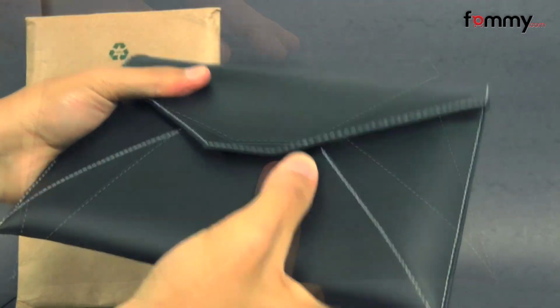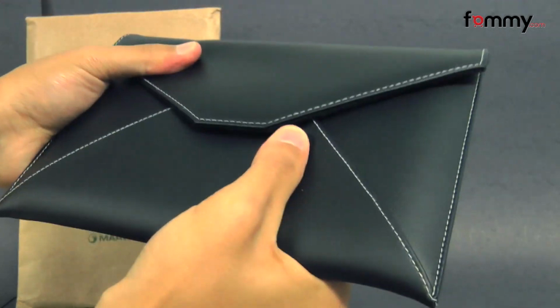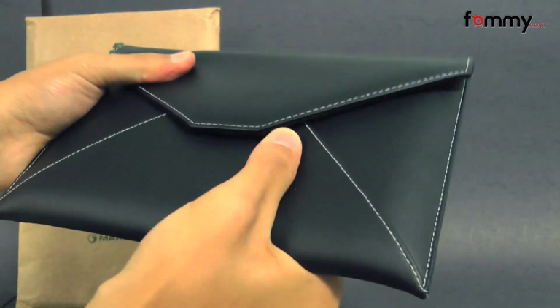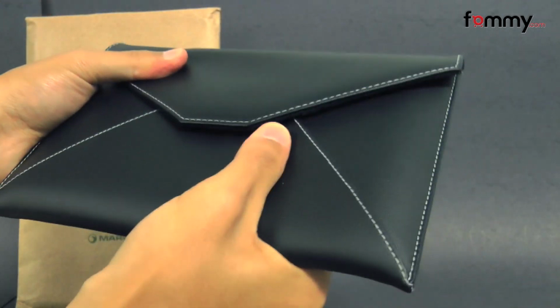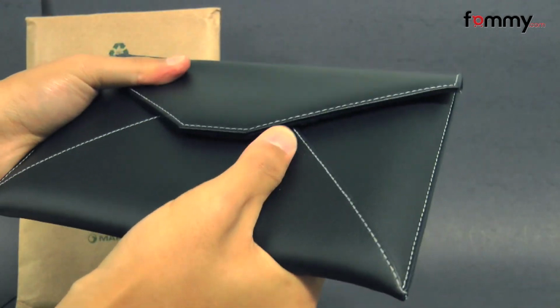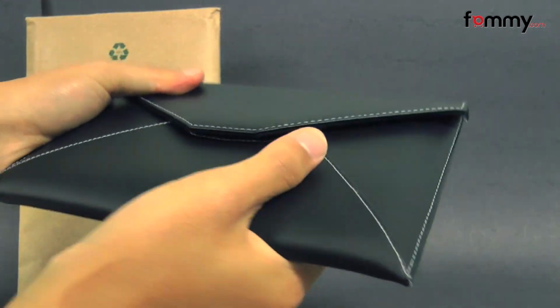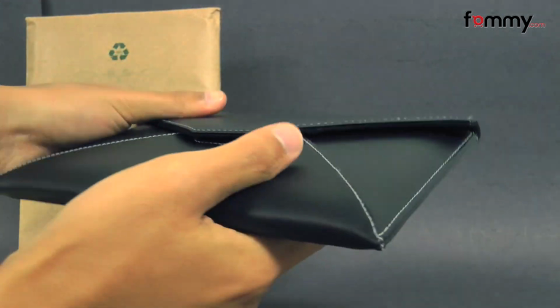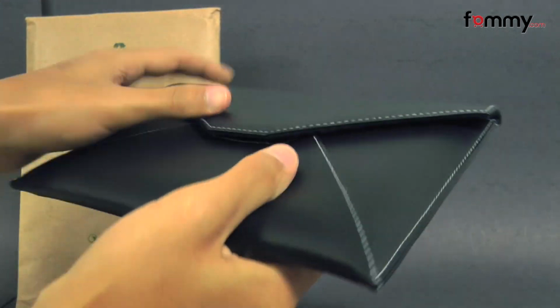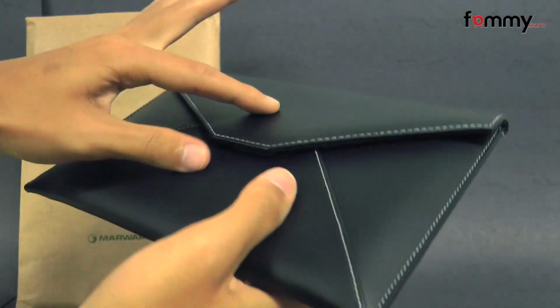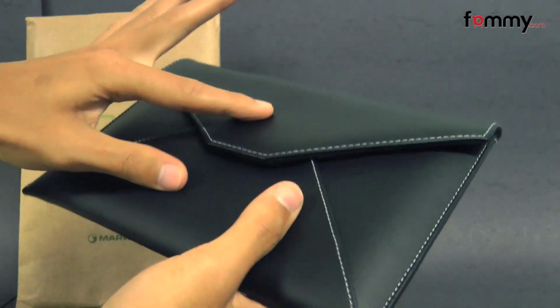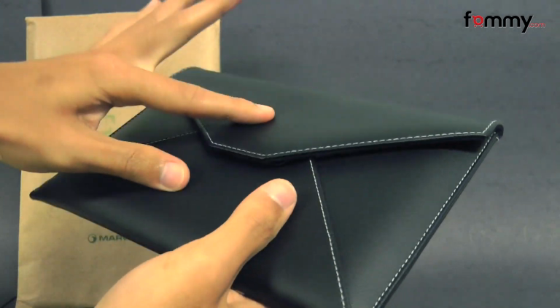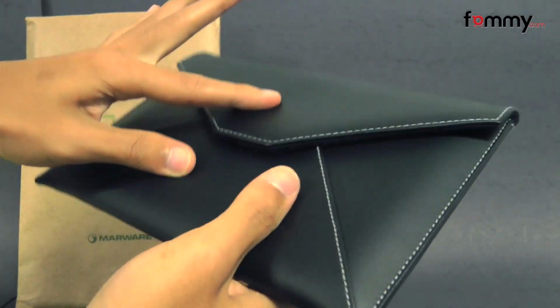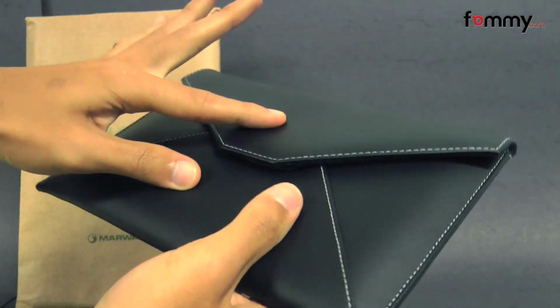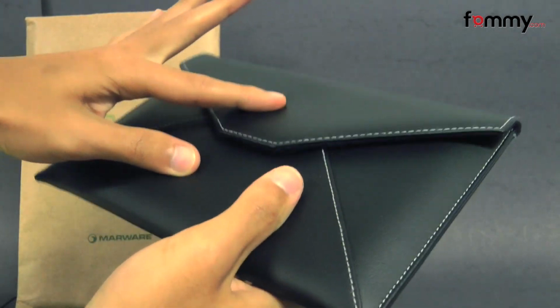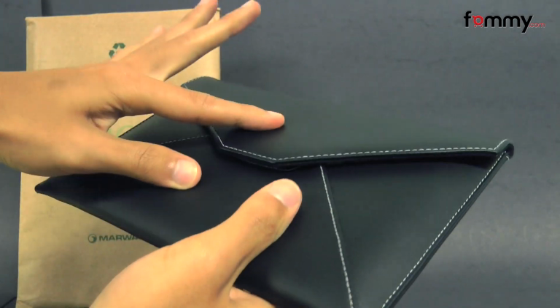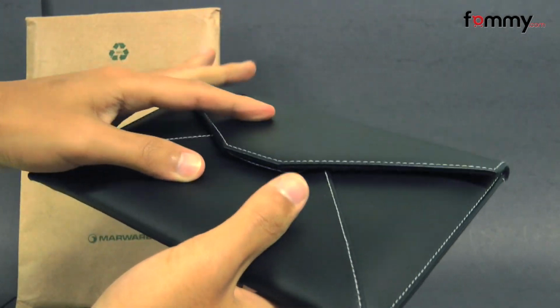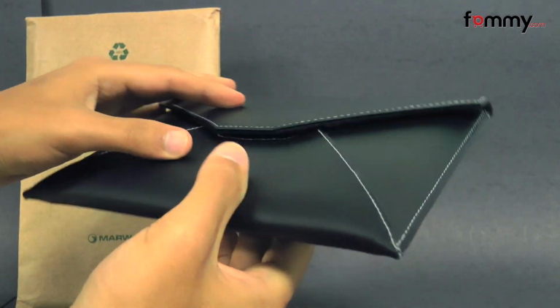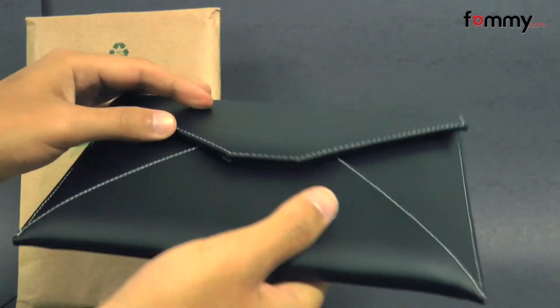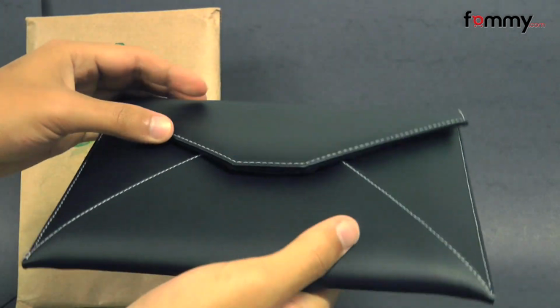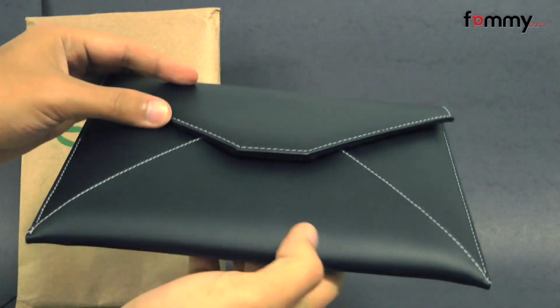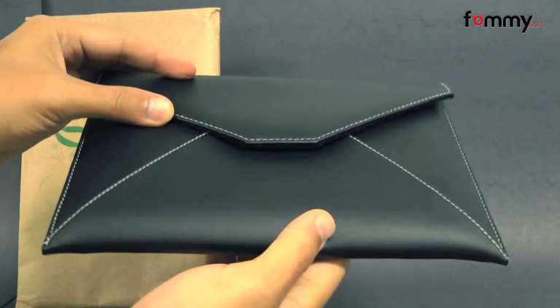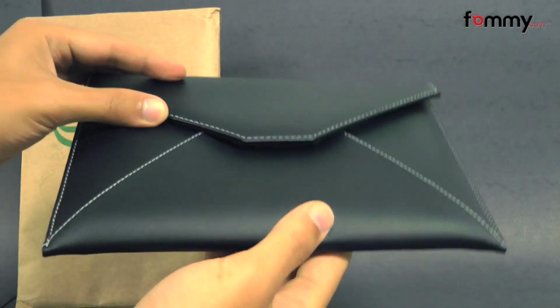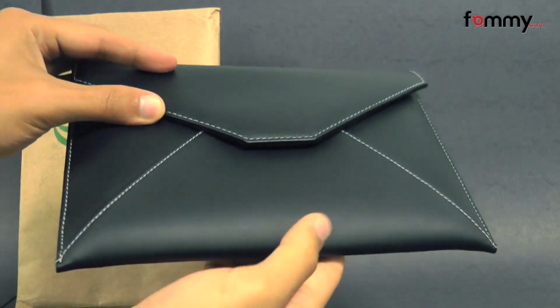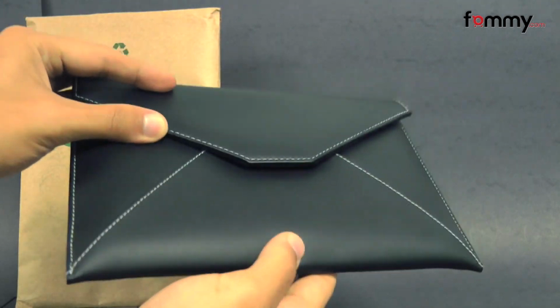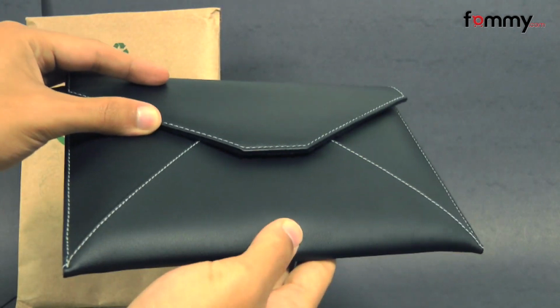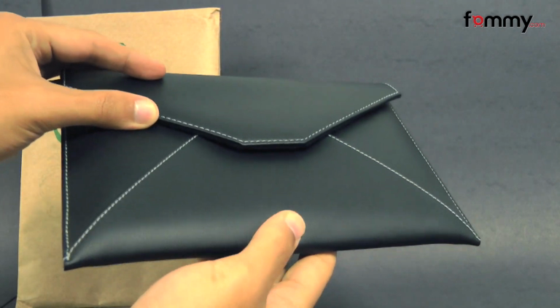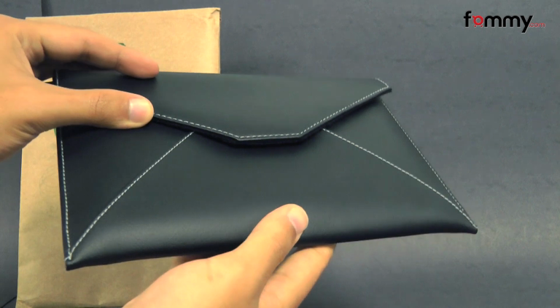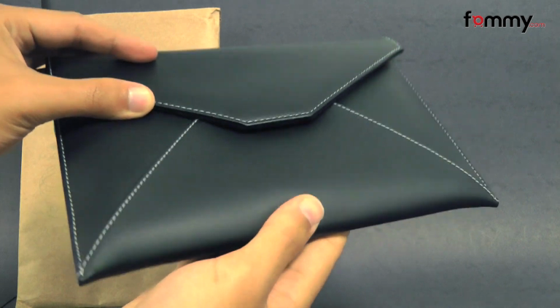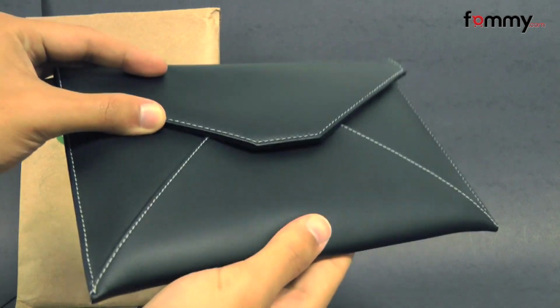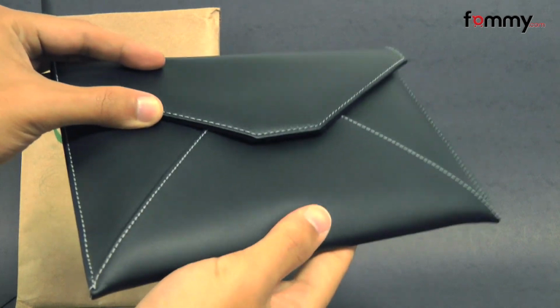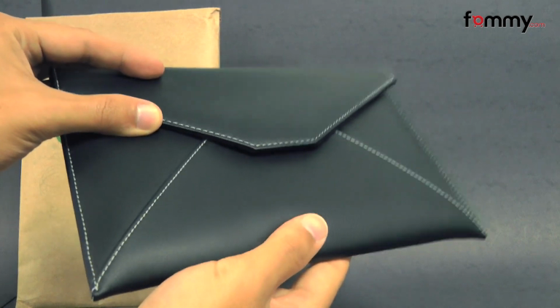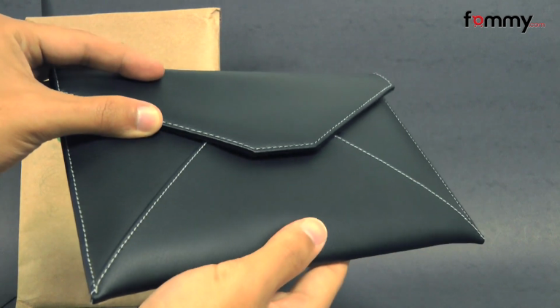It feels great, and the cover is perfect for traveling because you can slide it into your briefcase or your purse pretty easily.